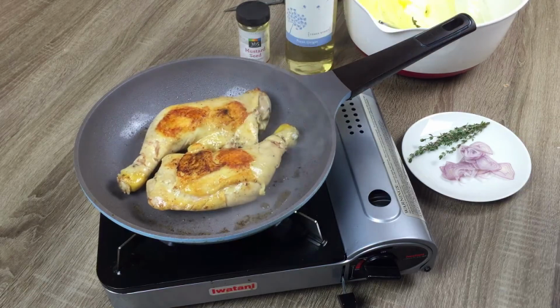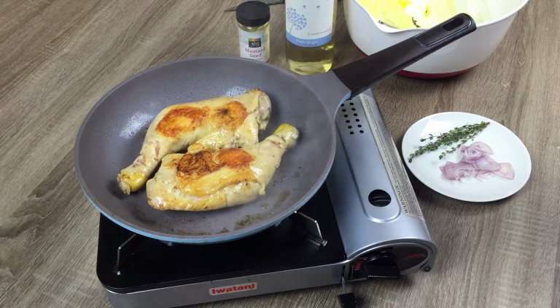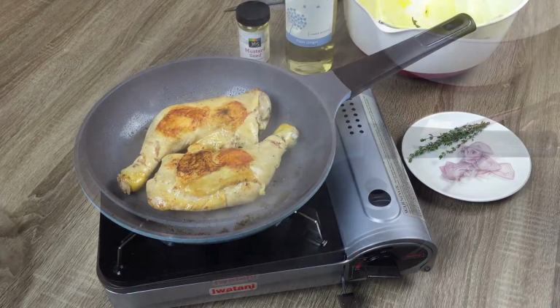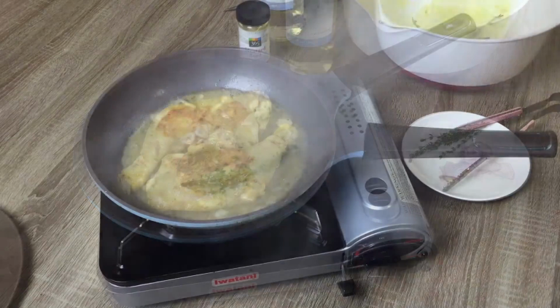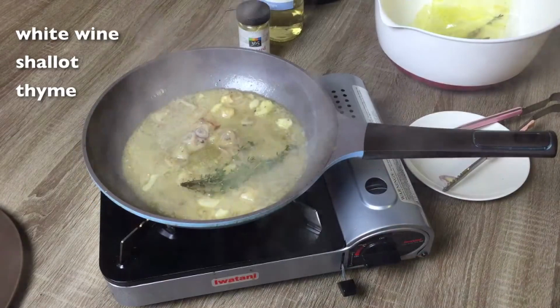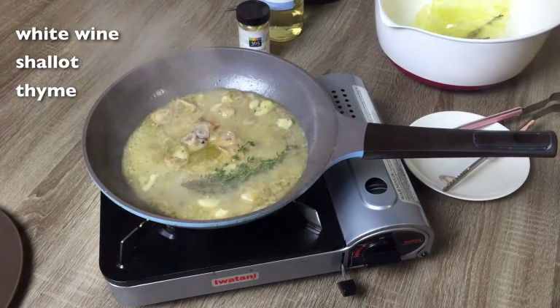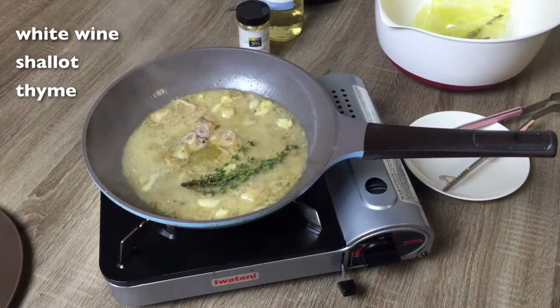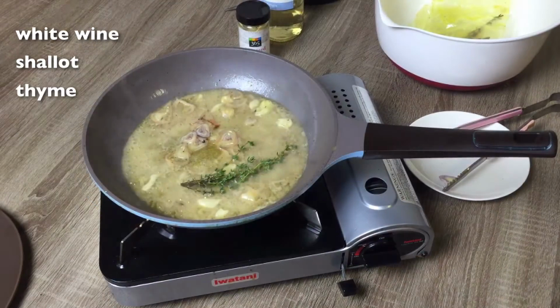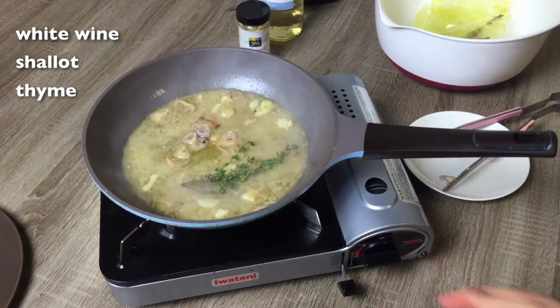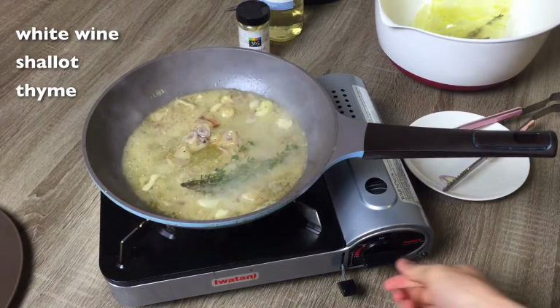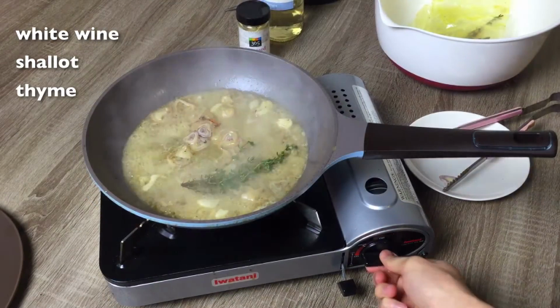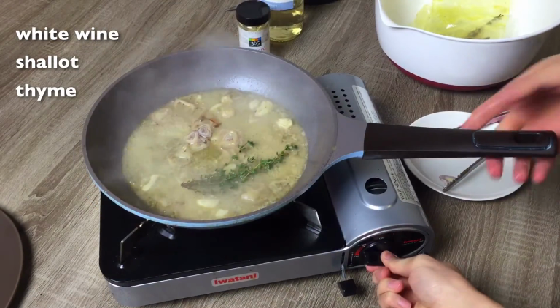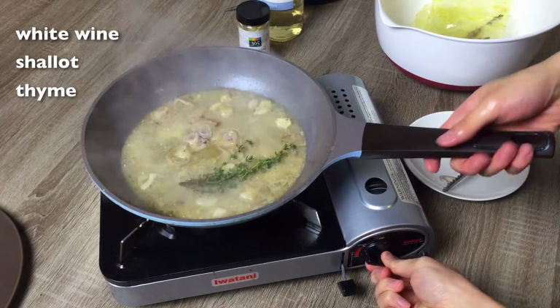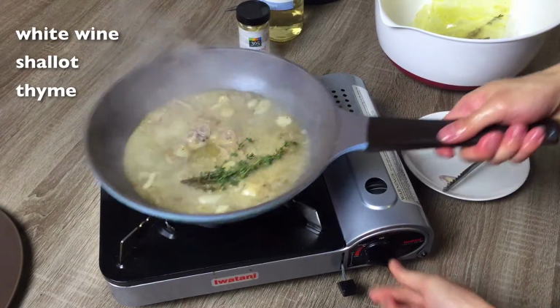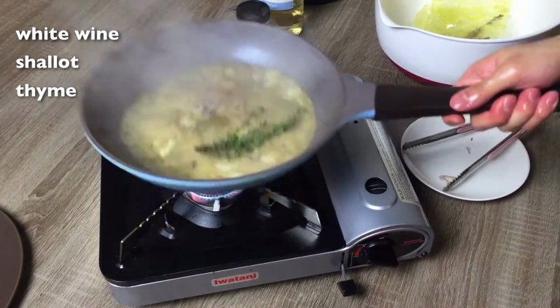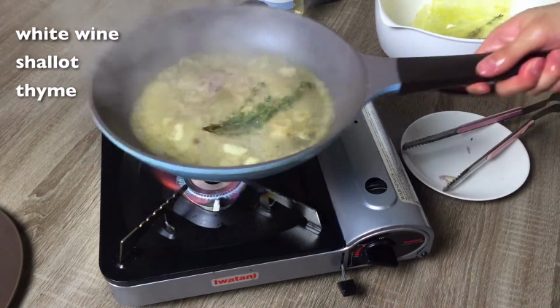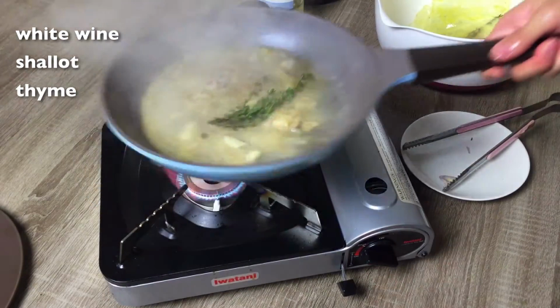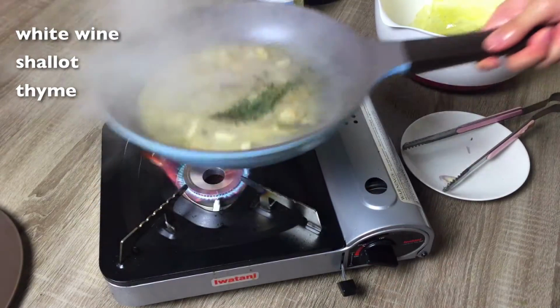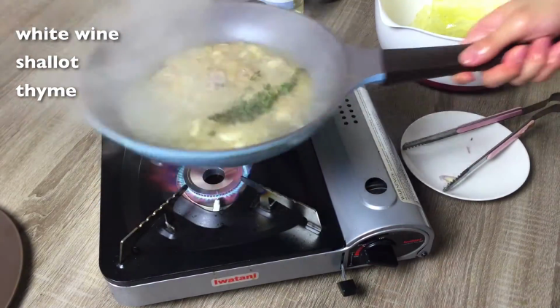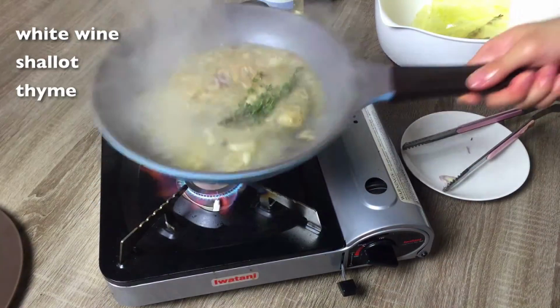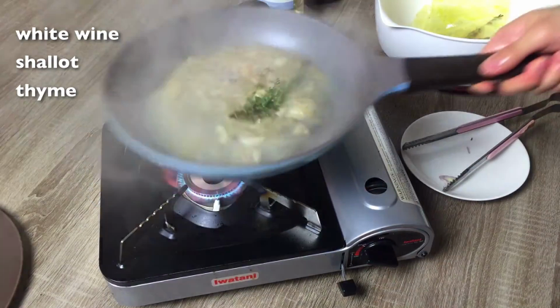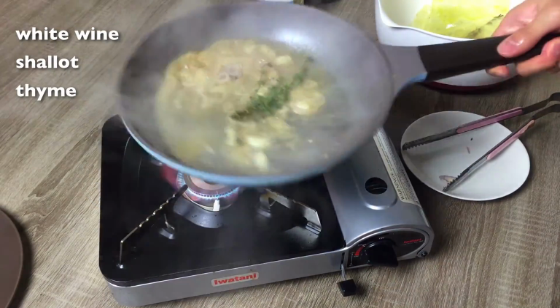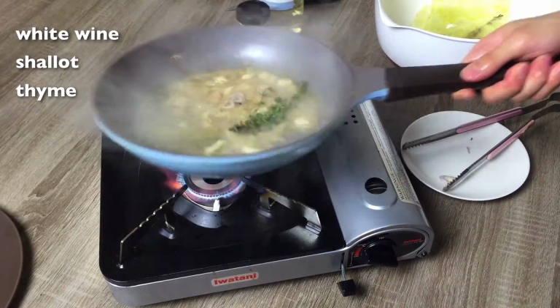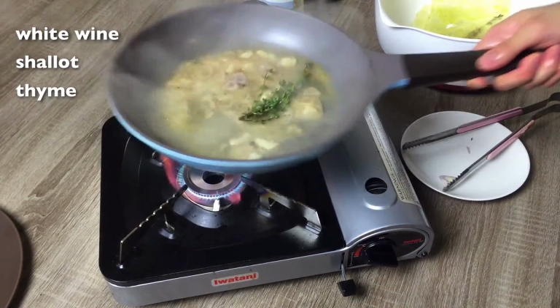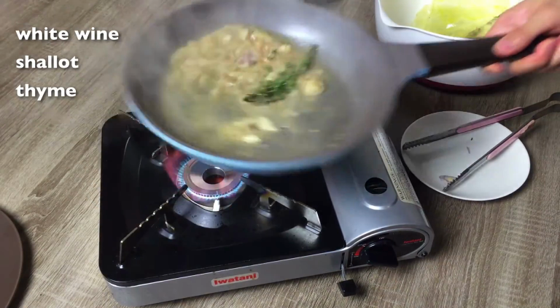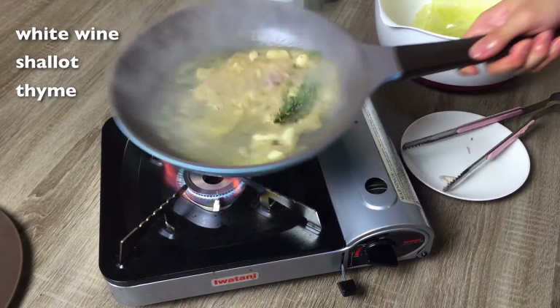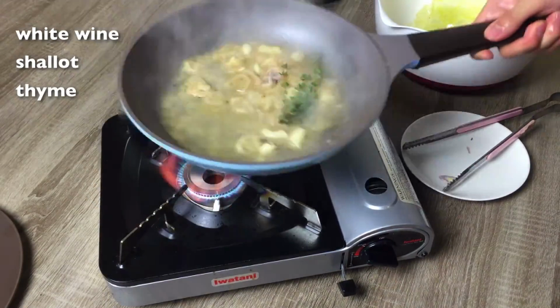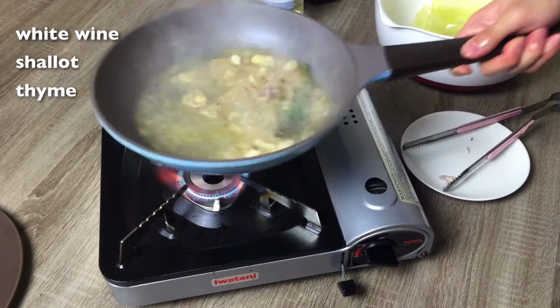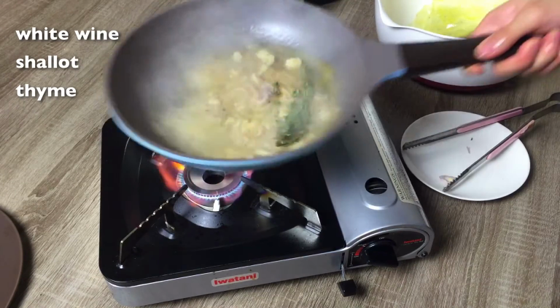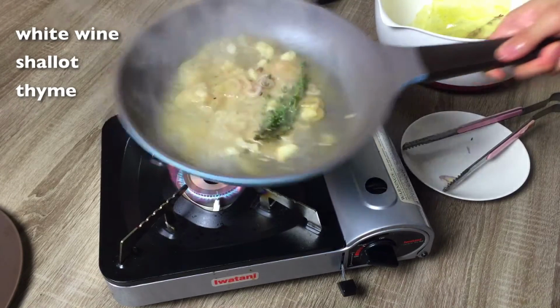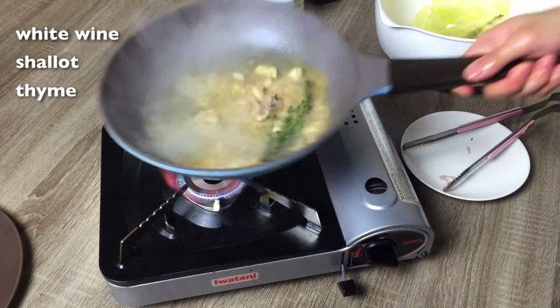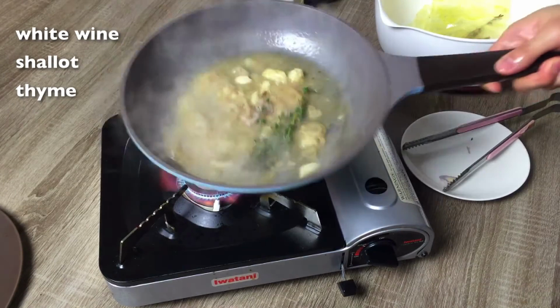For the sauce, combine white wine, the contents of the bag, shallots, and fresh thyme.